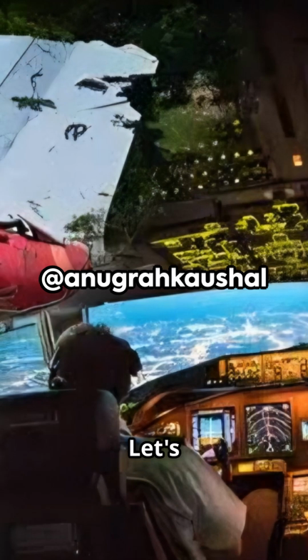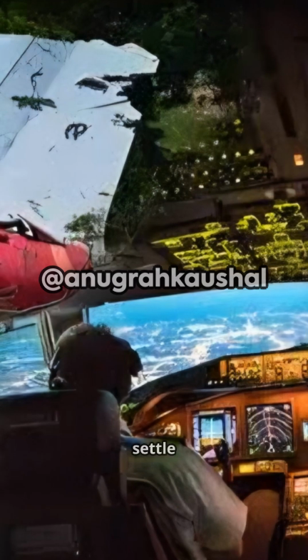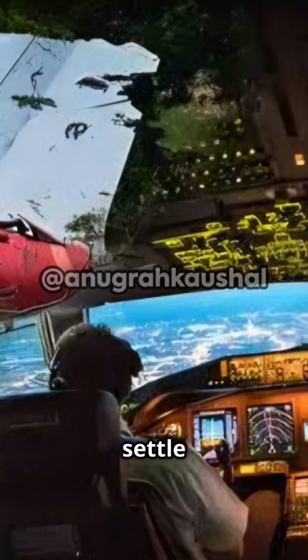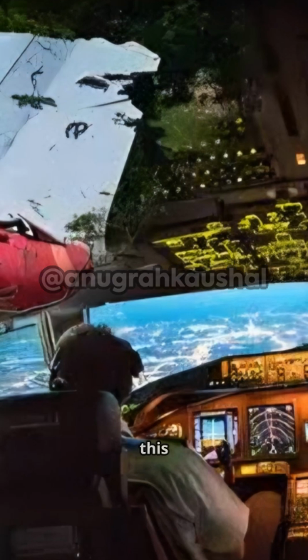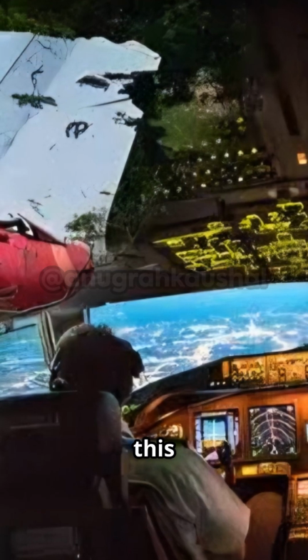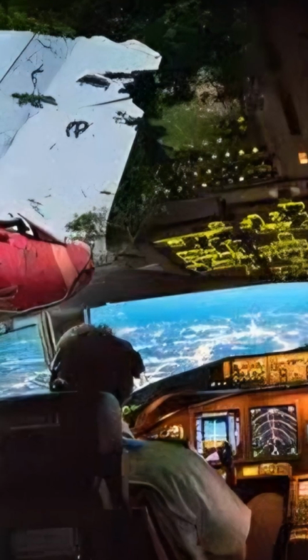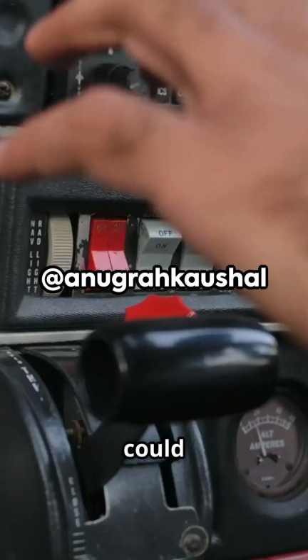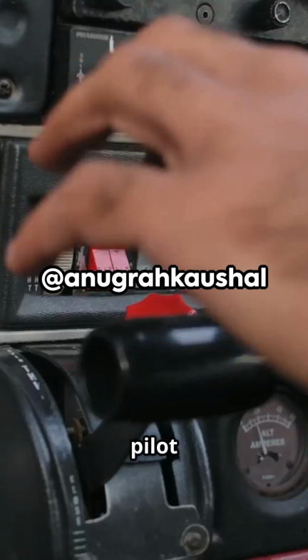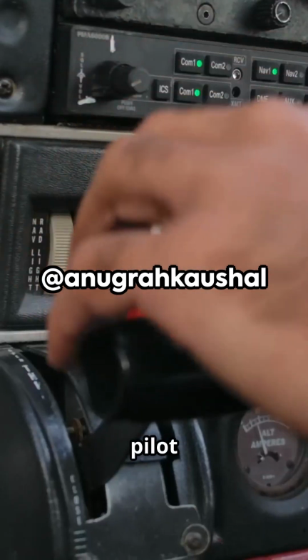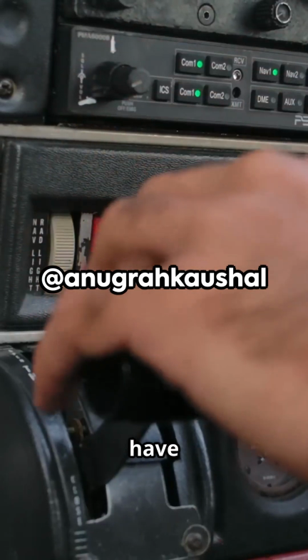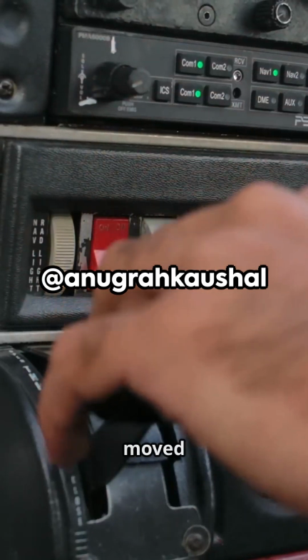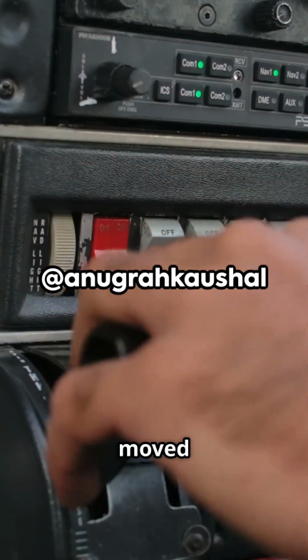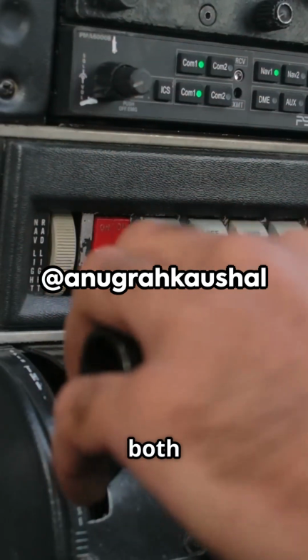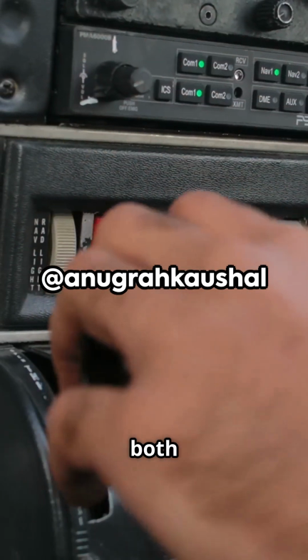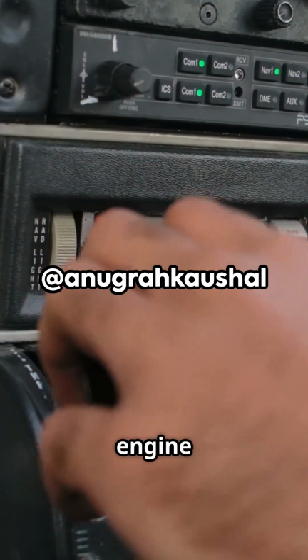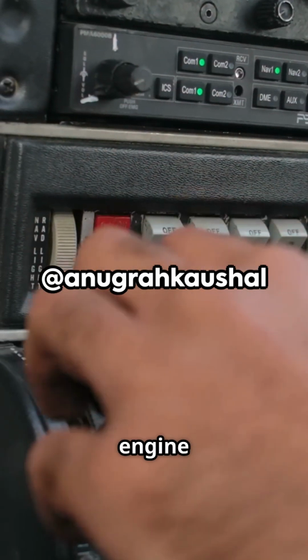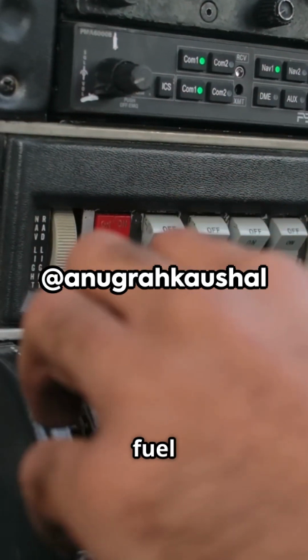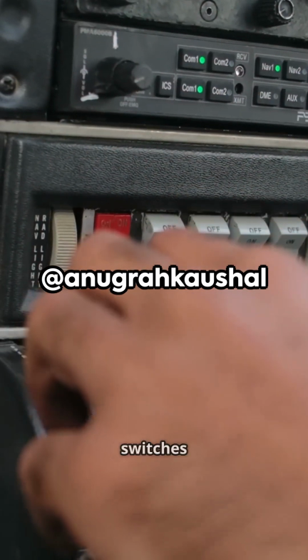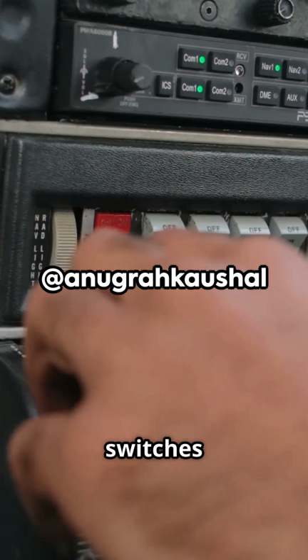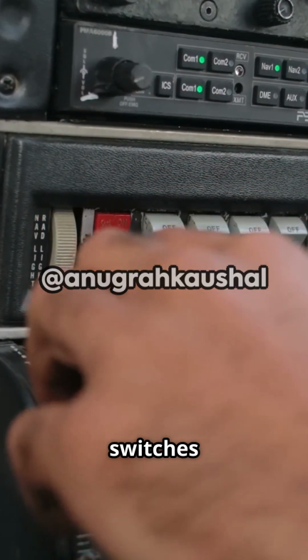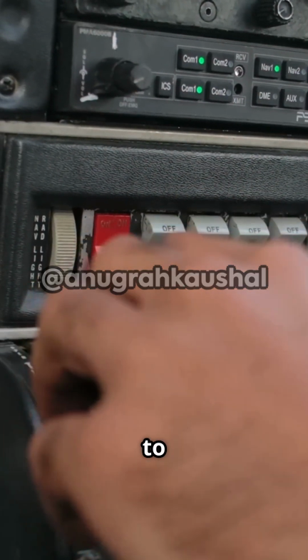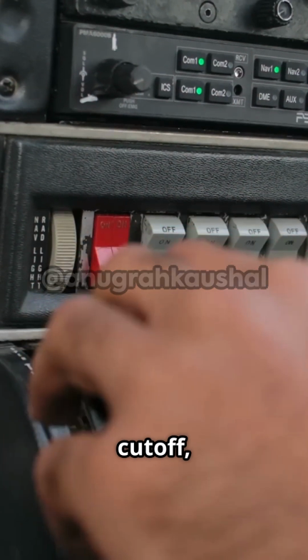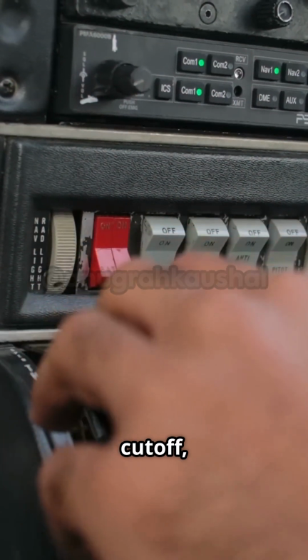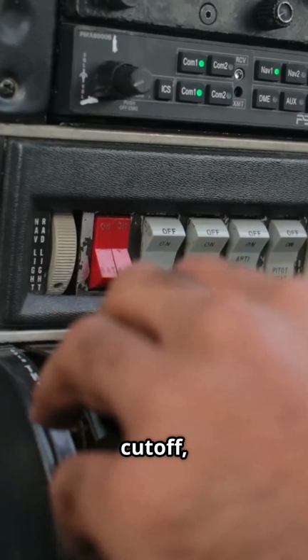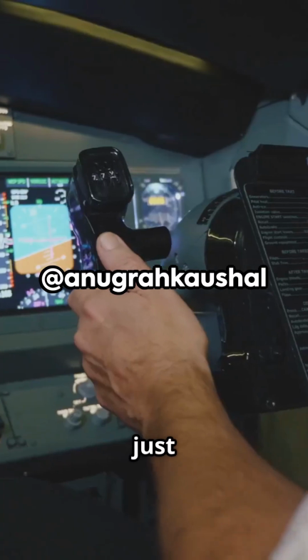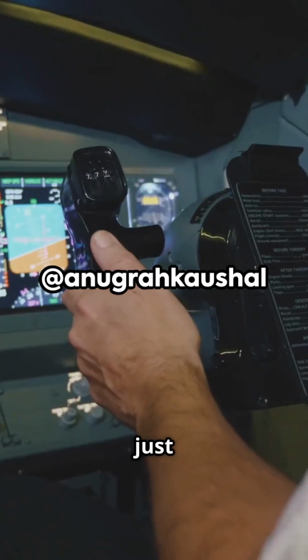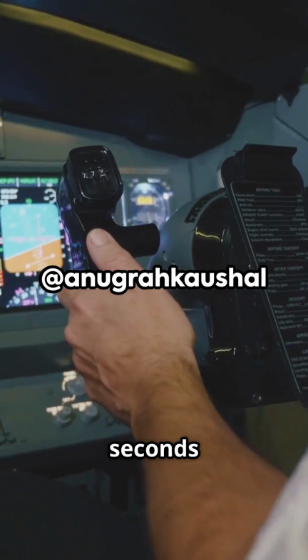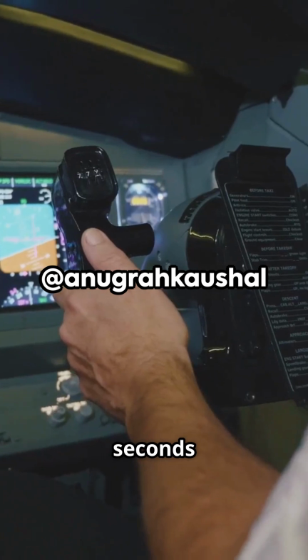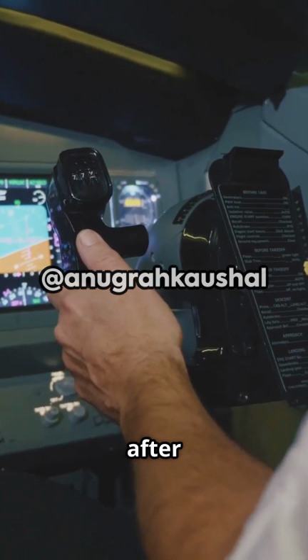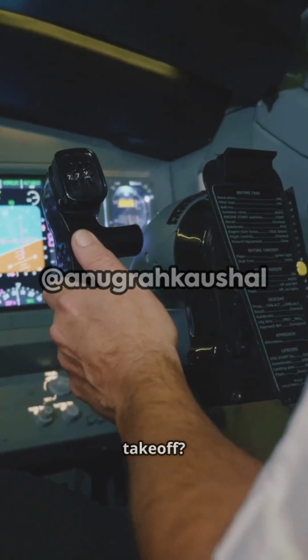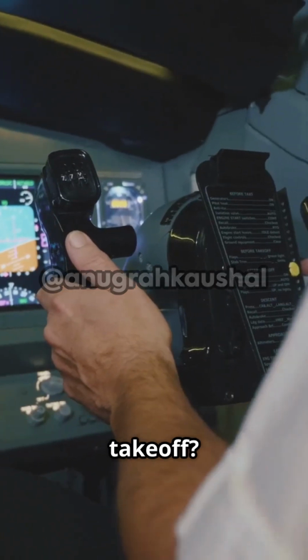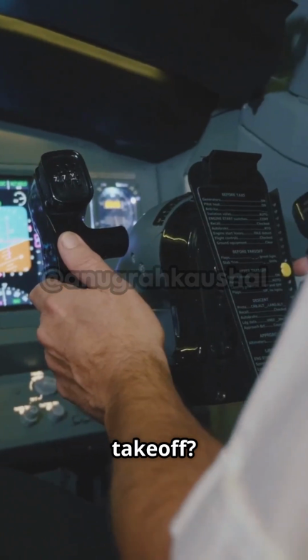Let's settle this. Could a pilot have moved both engine fuel switches to cutoff just seconds after takeoff?